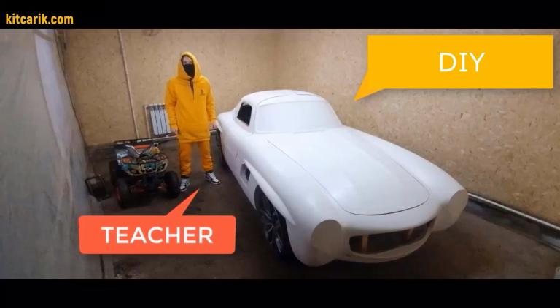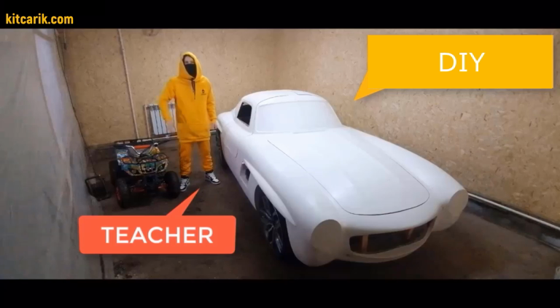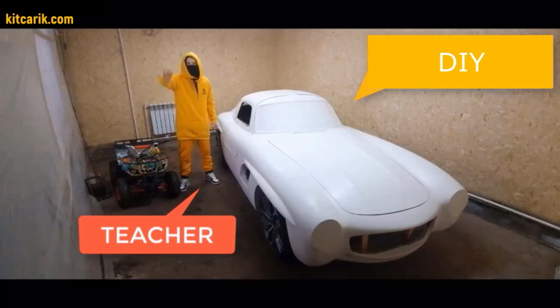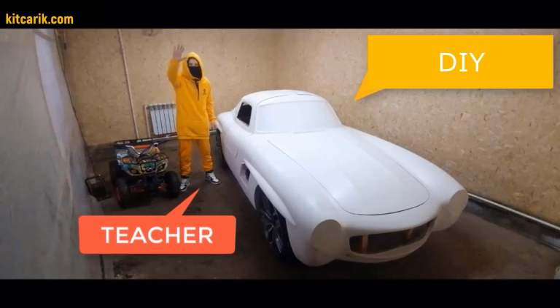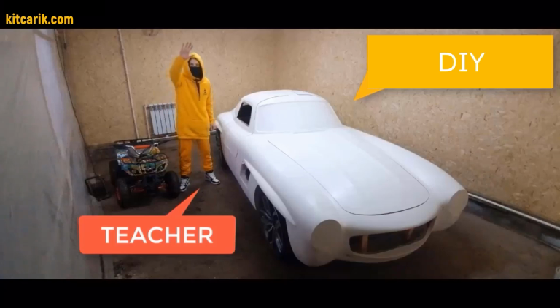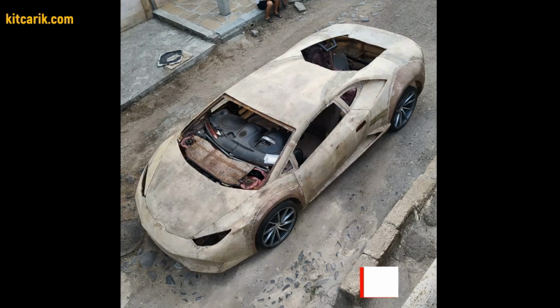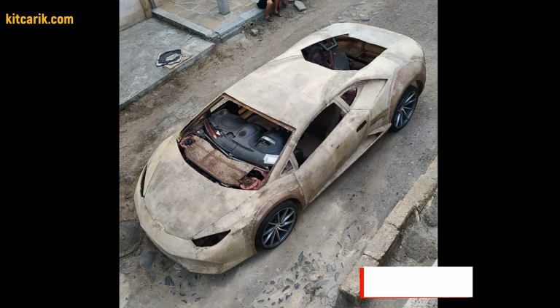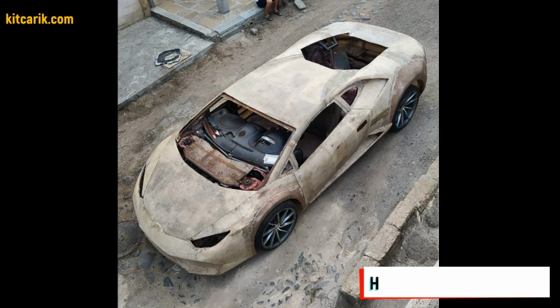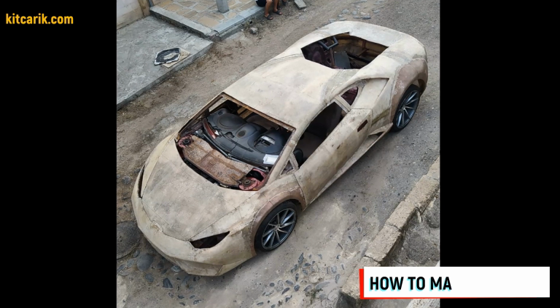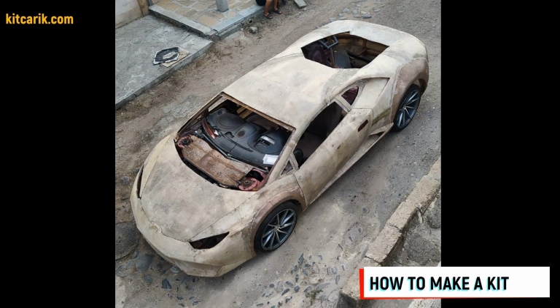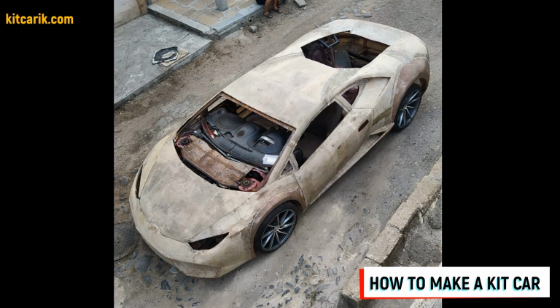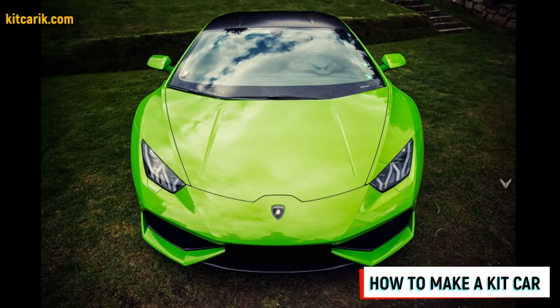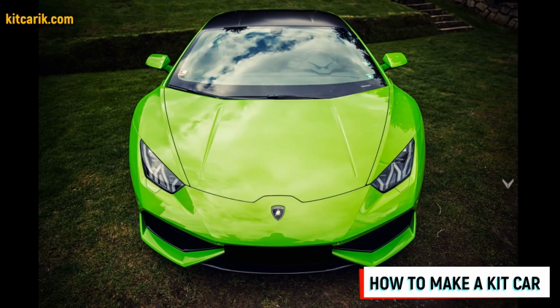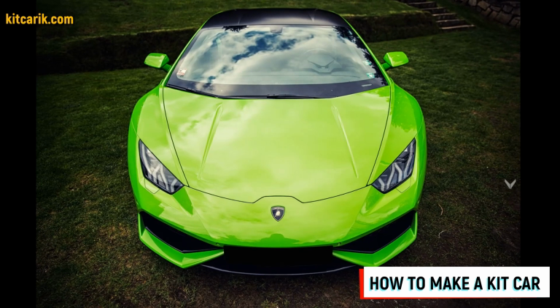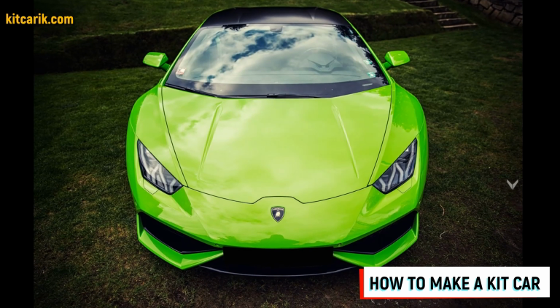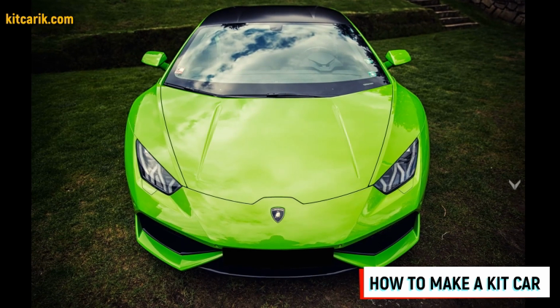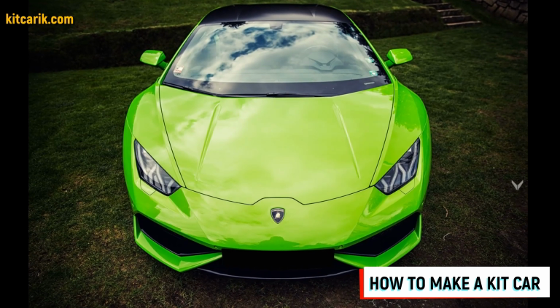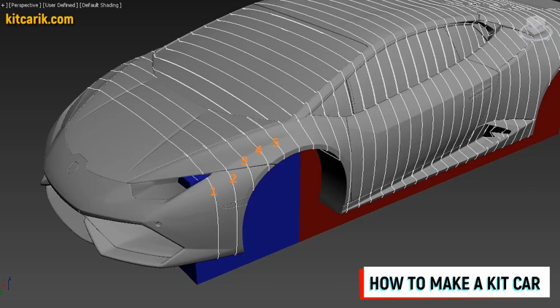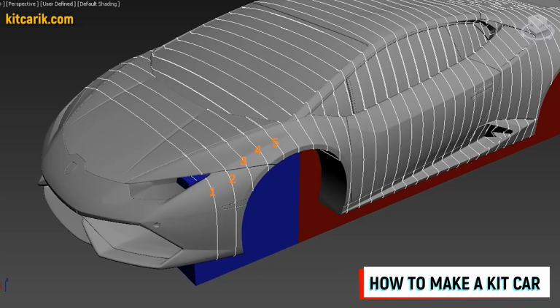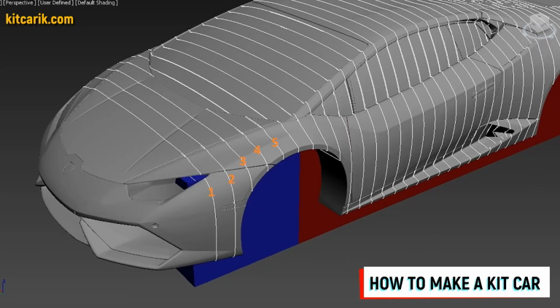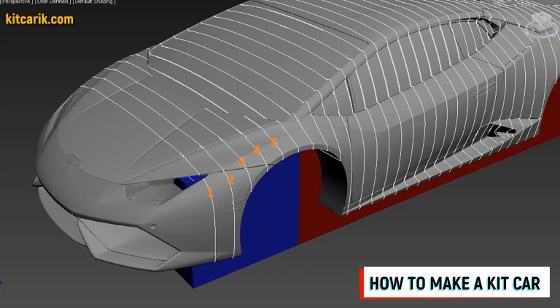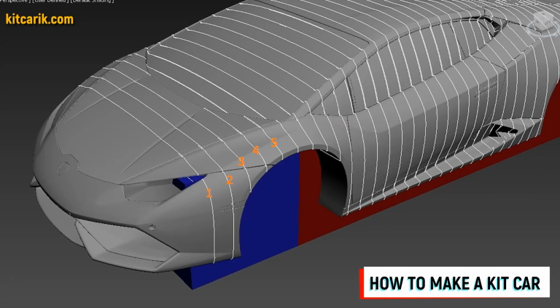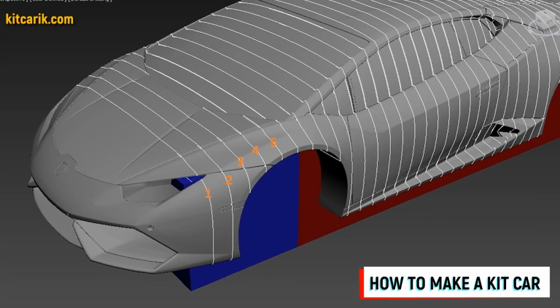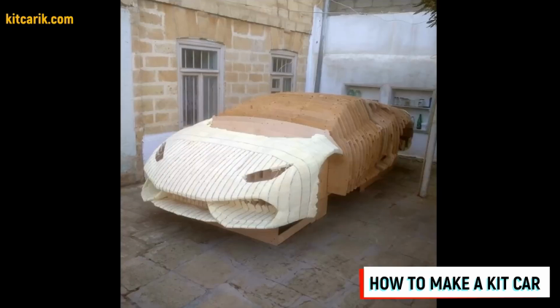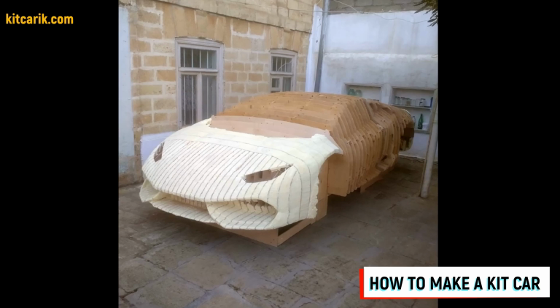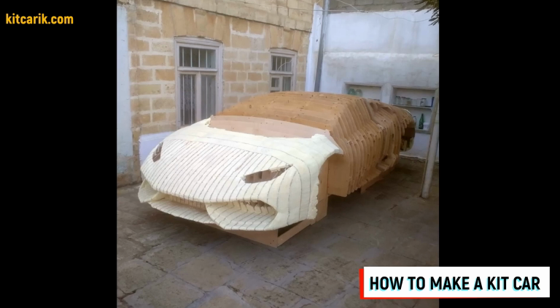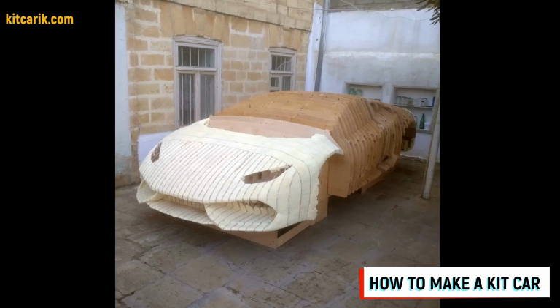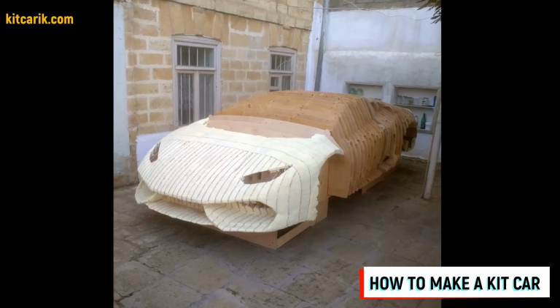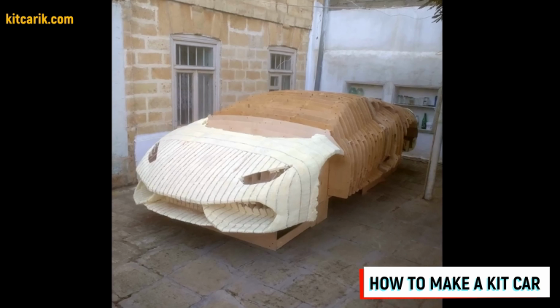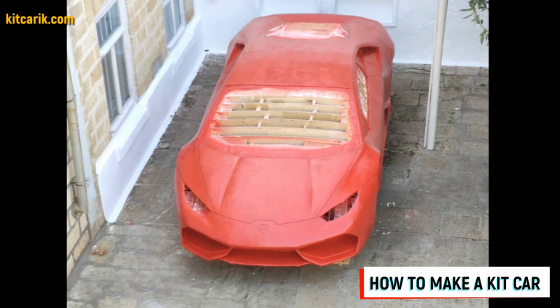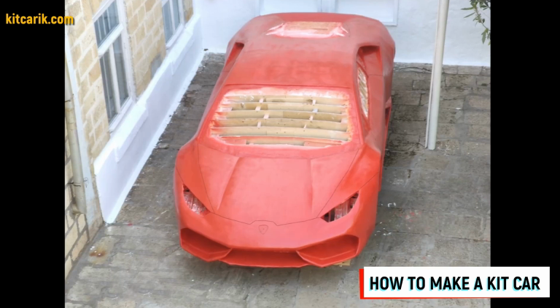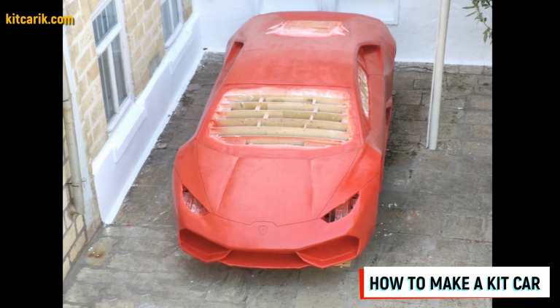Hi guys! How my client cheaply made a kit car — a Lamborghini Huracan replica — from my digital car body buck files.